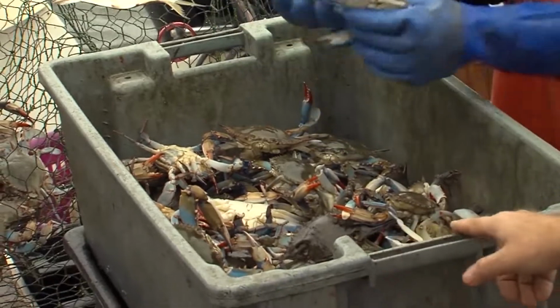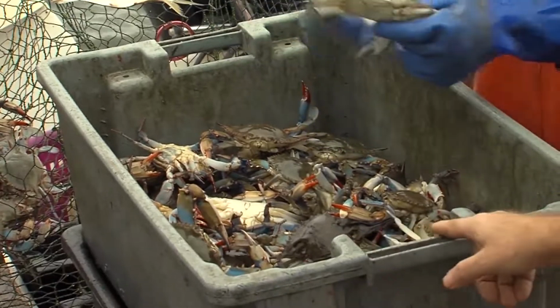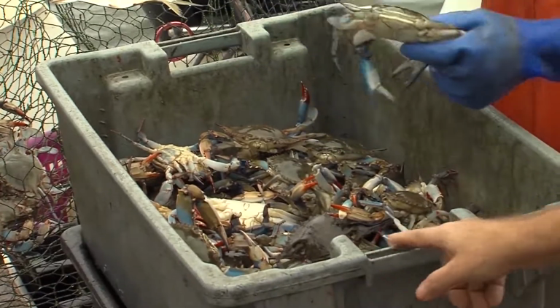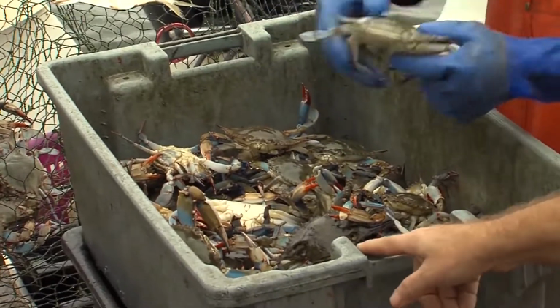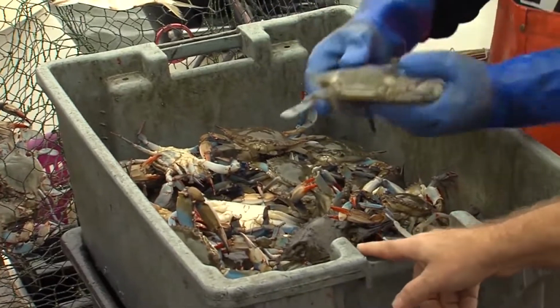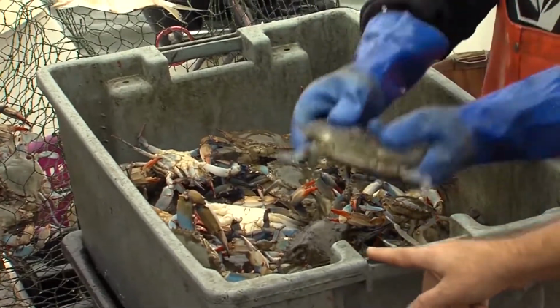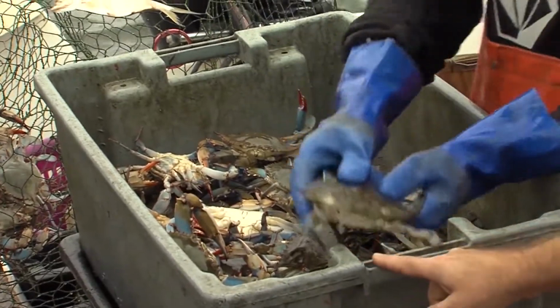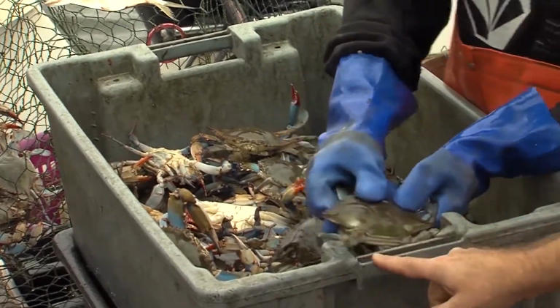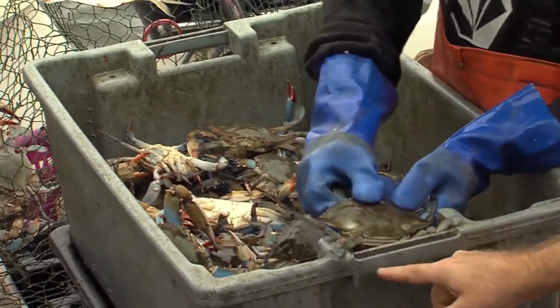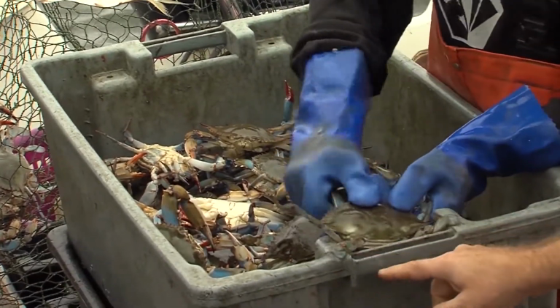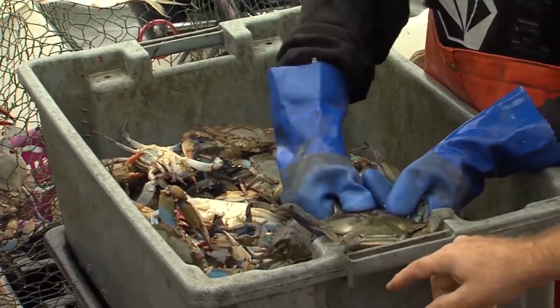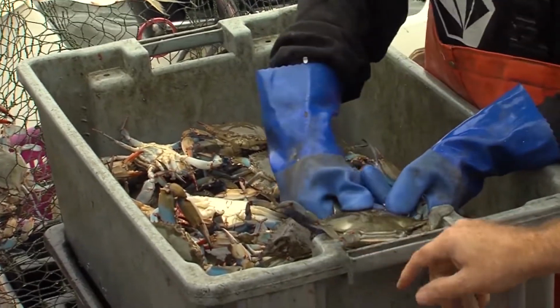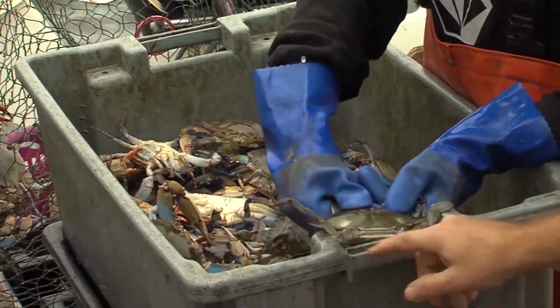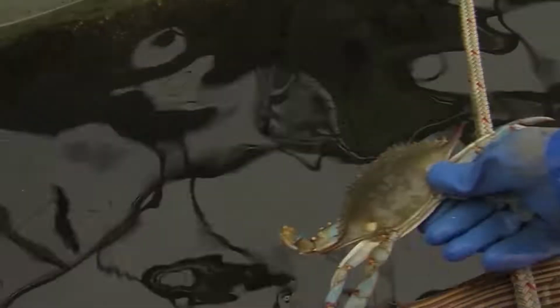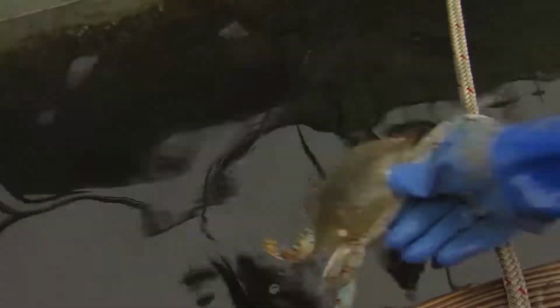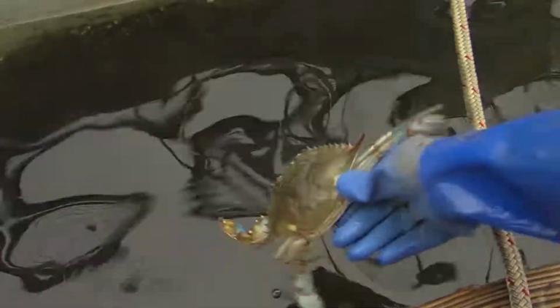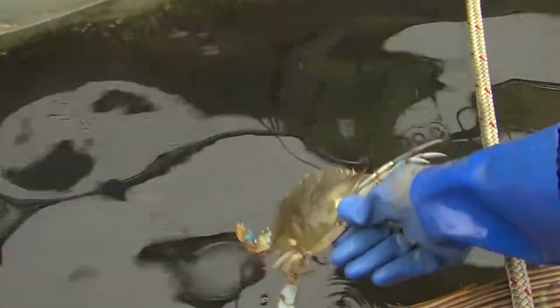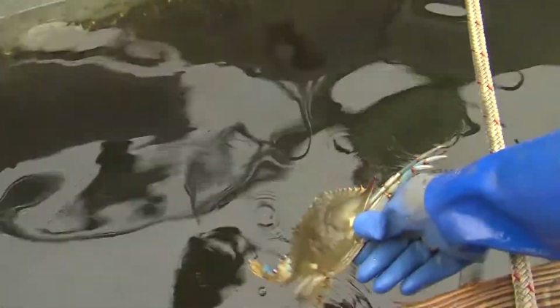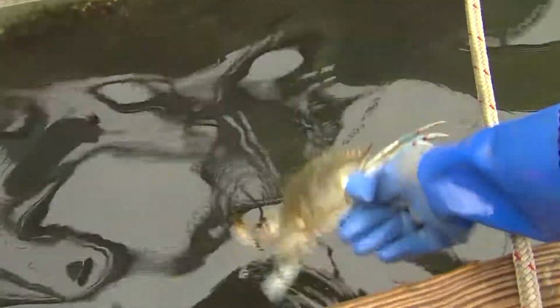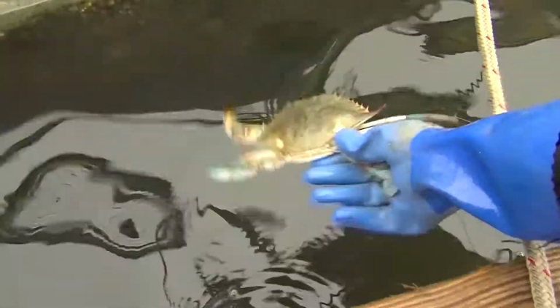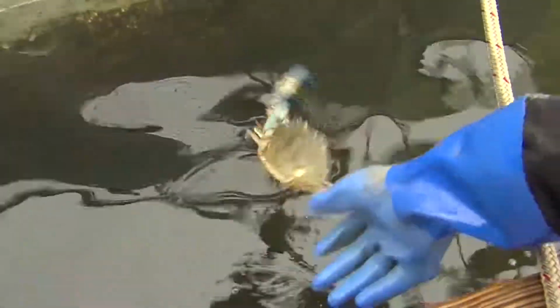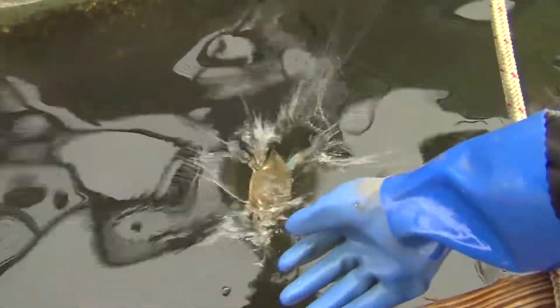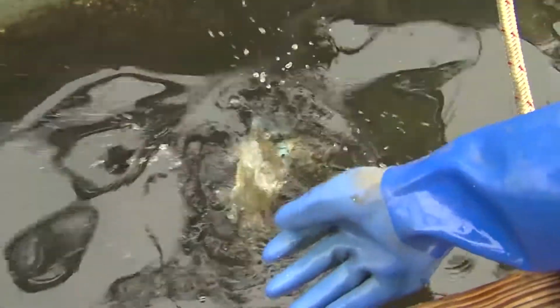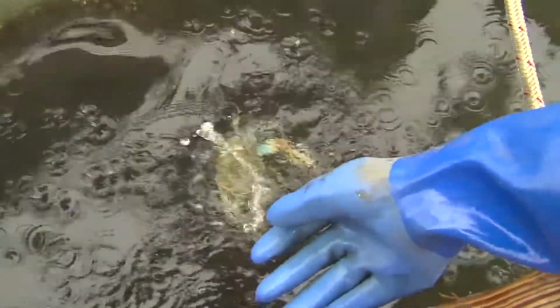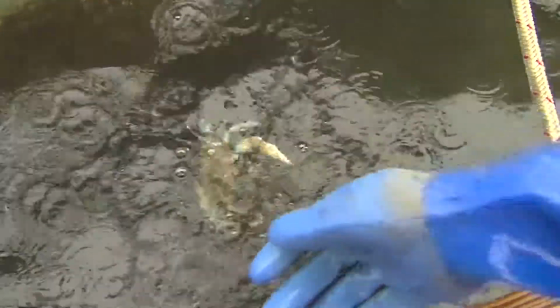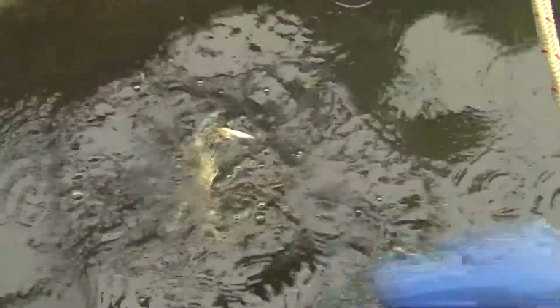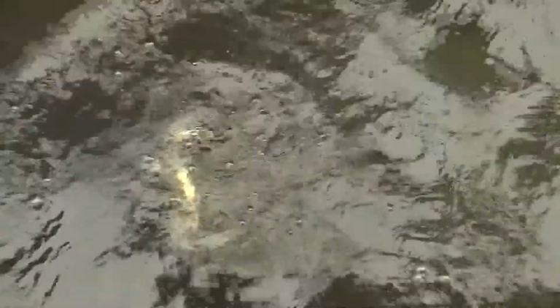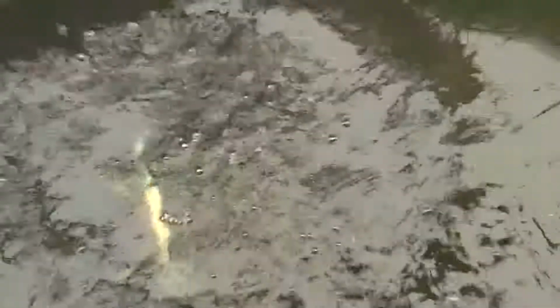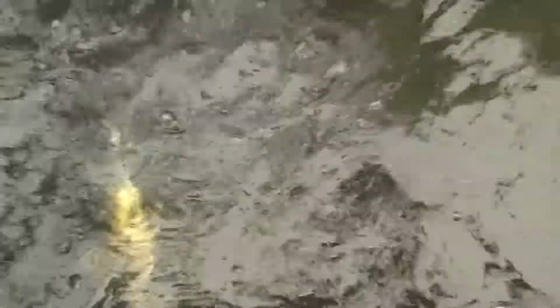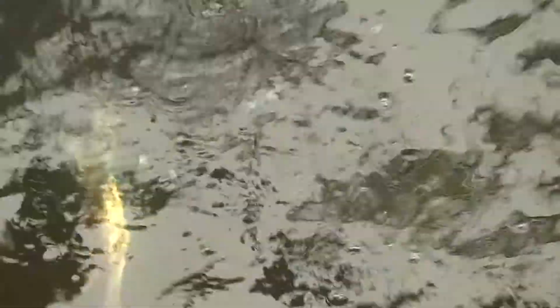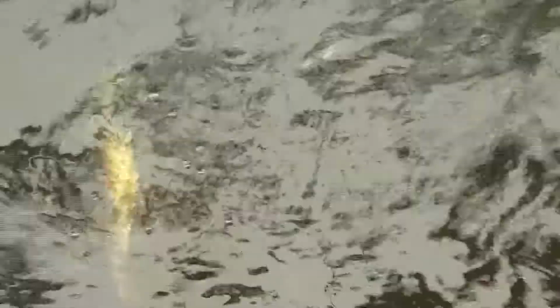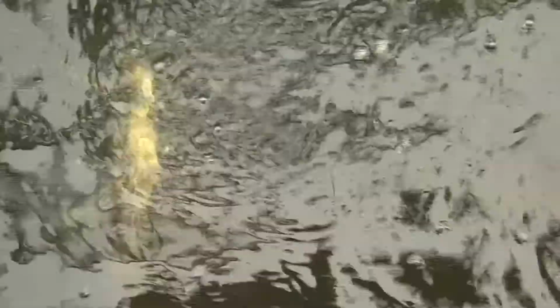If he's smaller and he doesn't fit inside here, we throw him back. And we can catch him when he's good and fat.